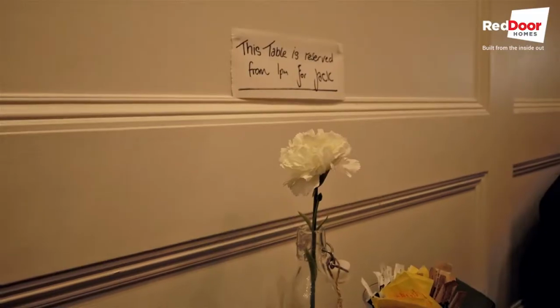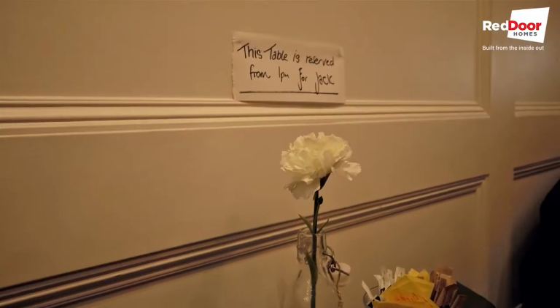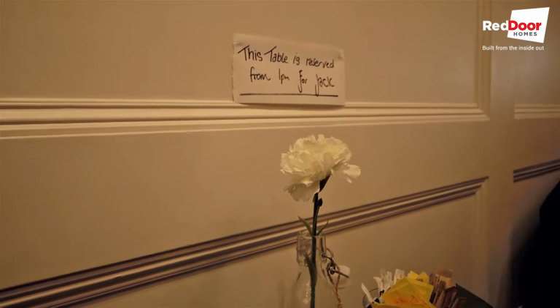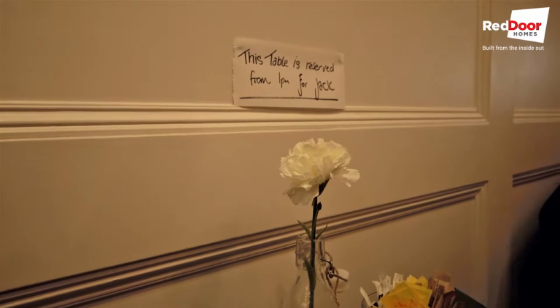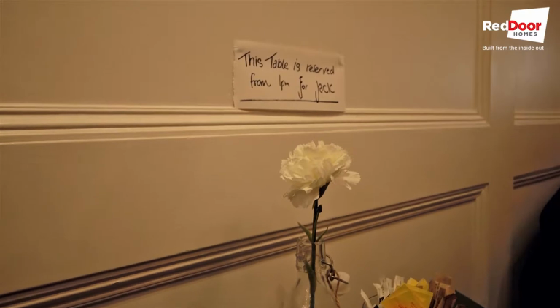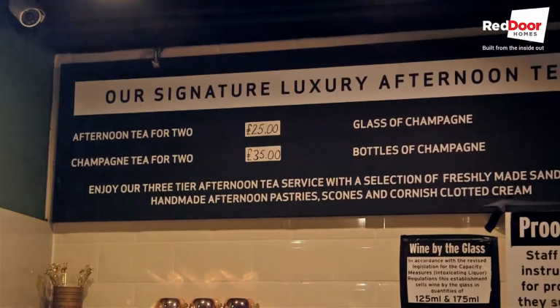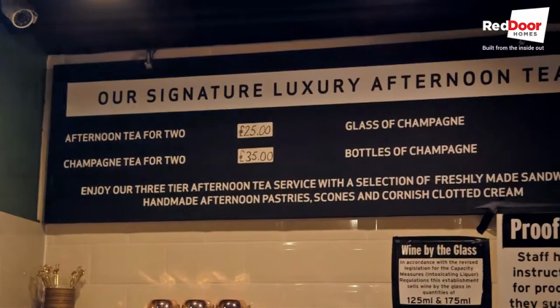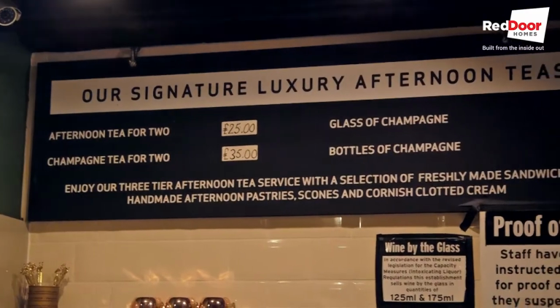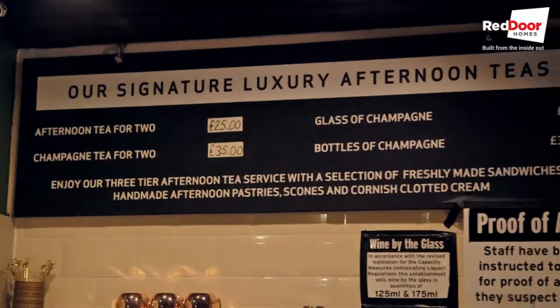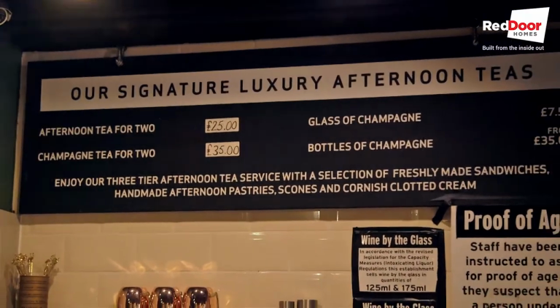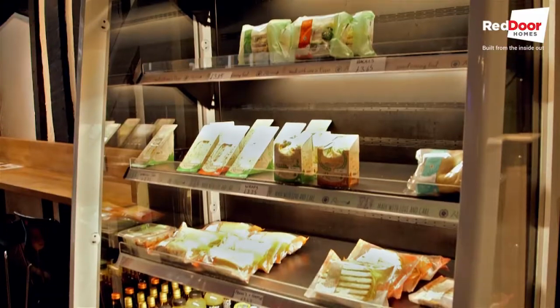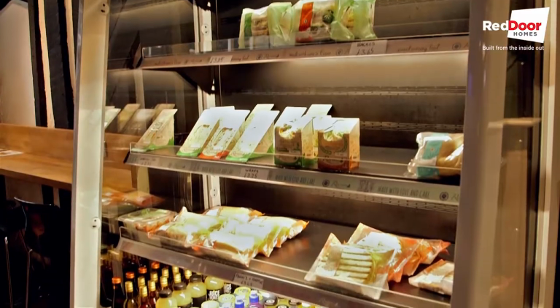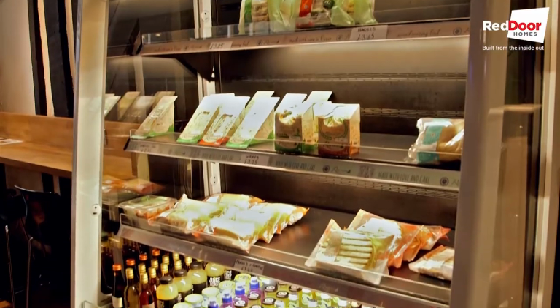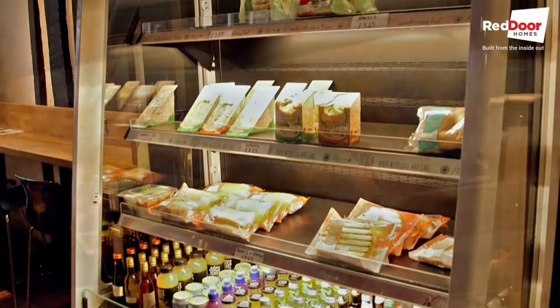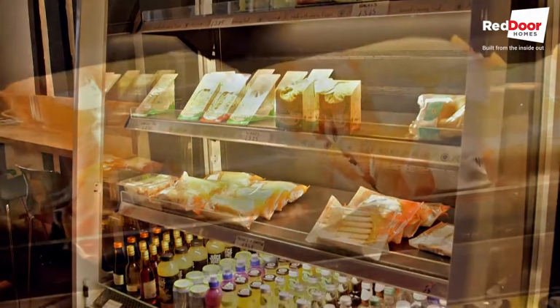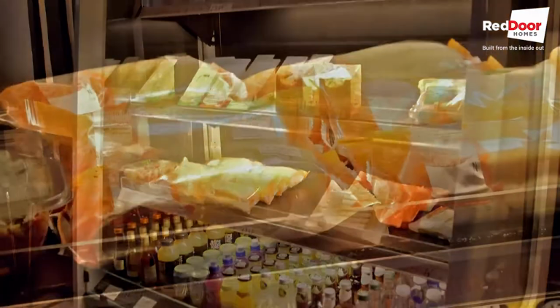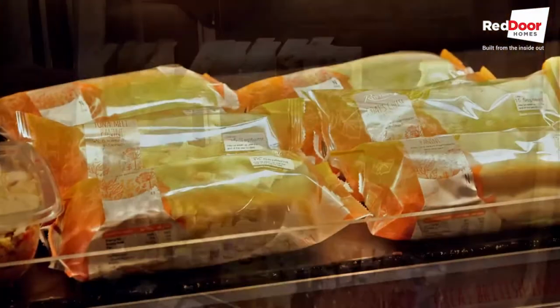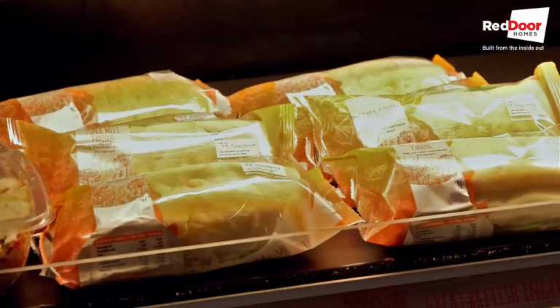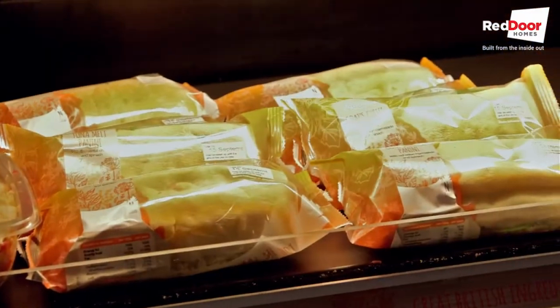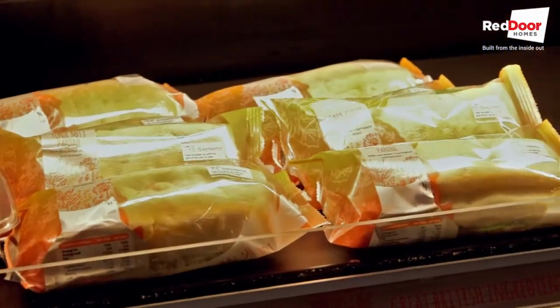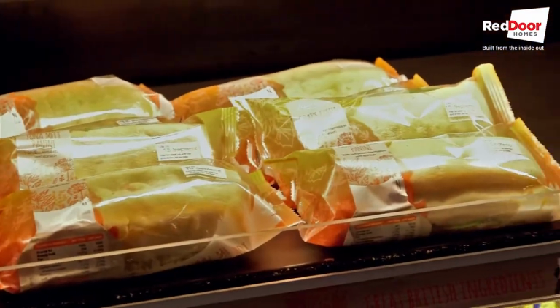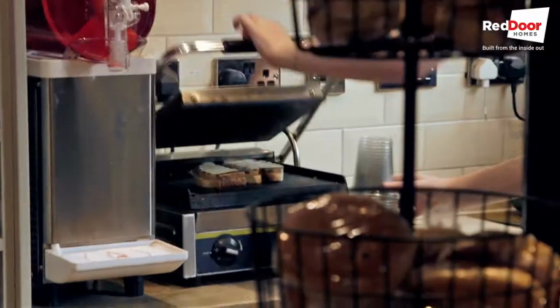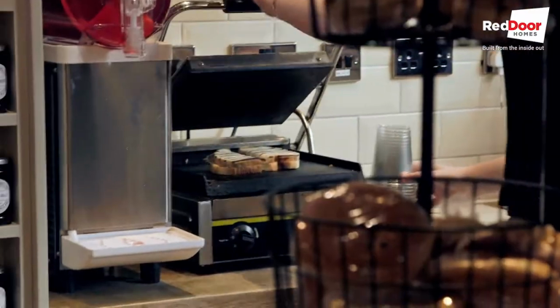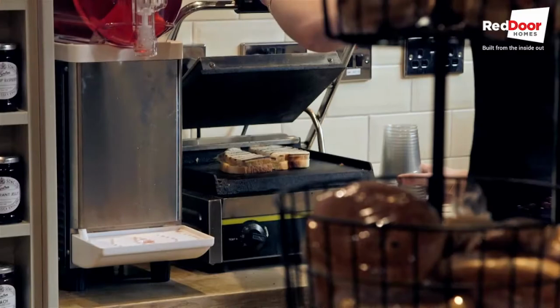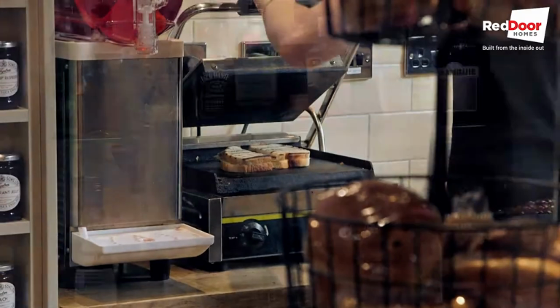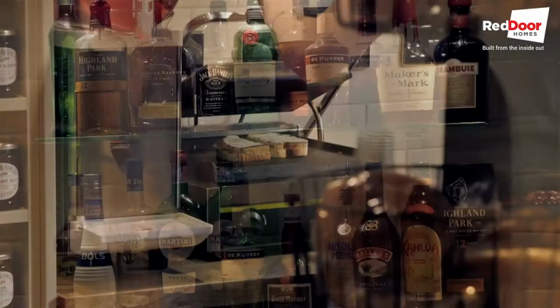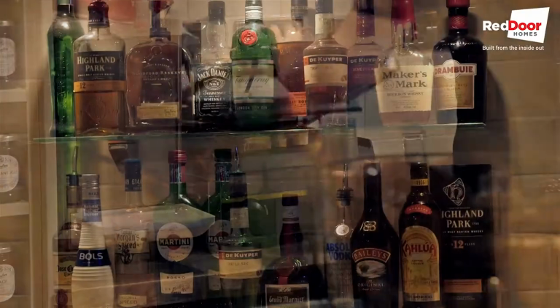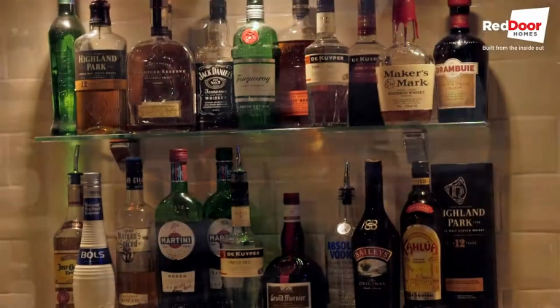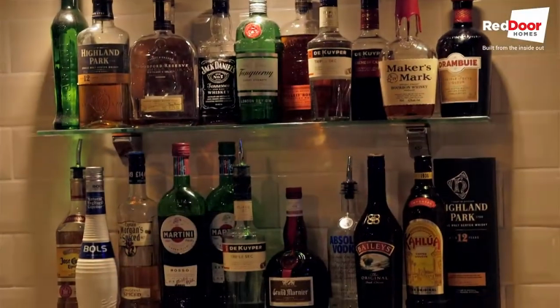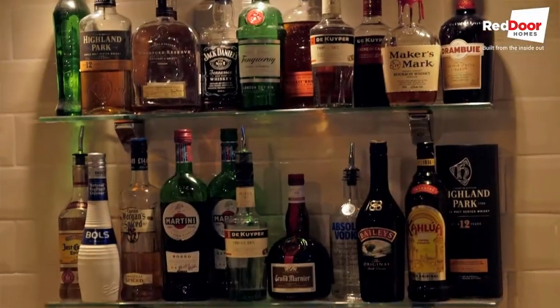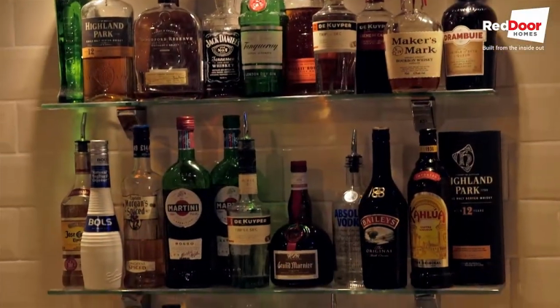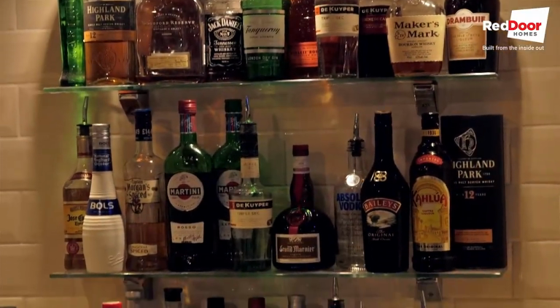They do afternoon tea, cream teas, and salmon goods, toasted paninis, coffees, hot chocolate and all that kind of stuff.